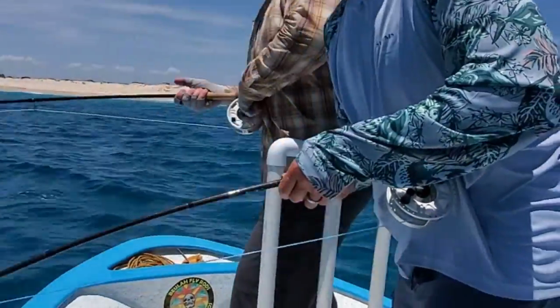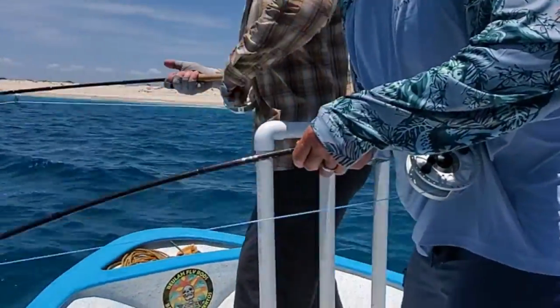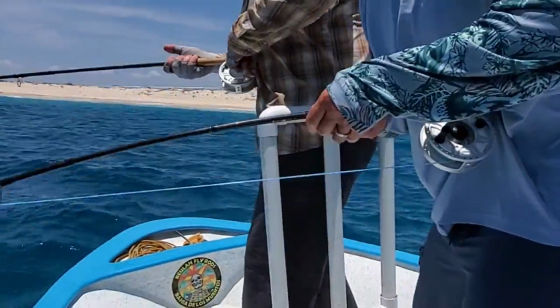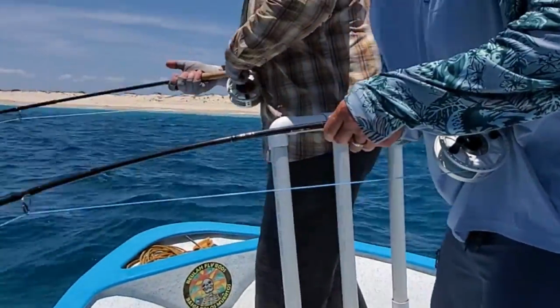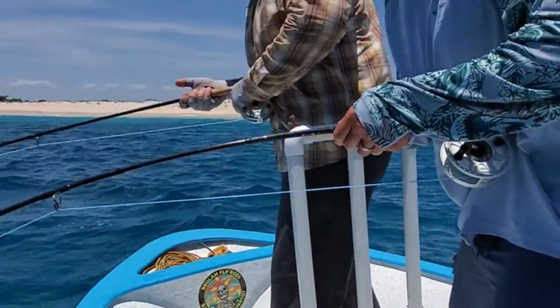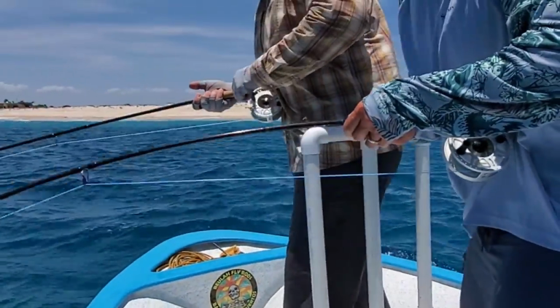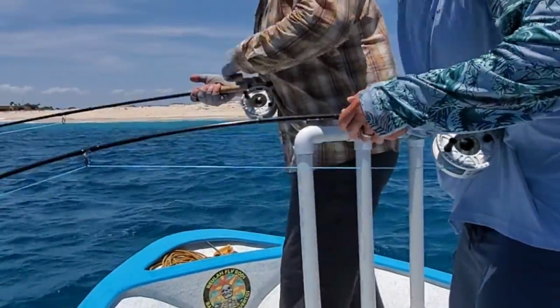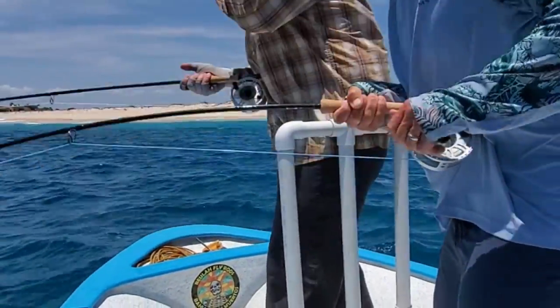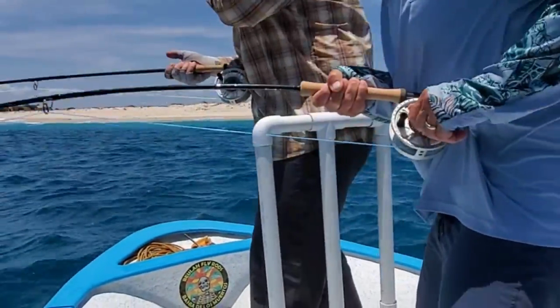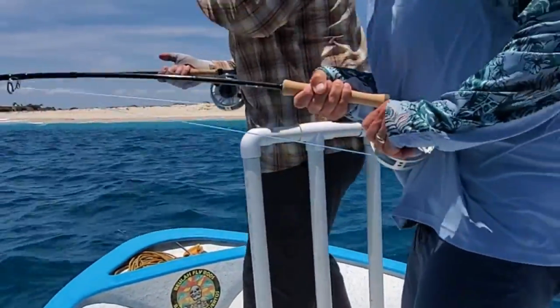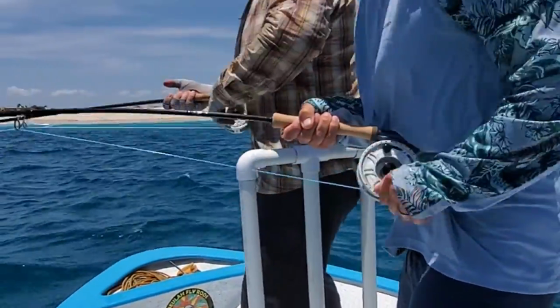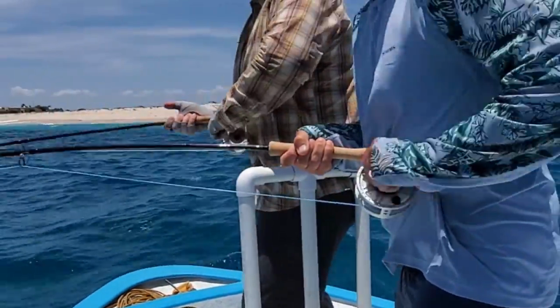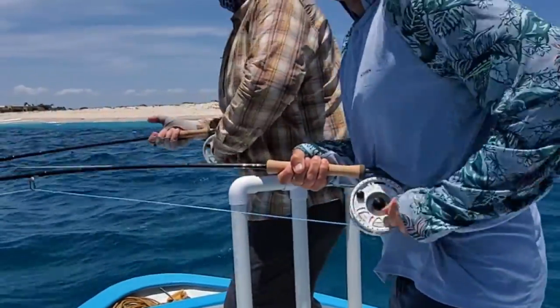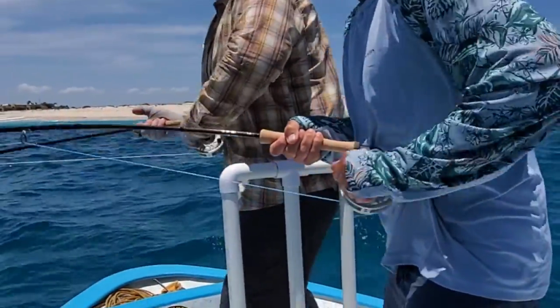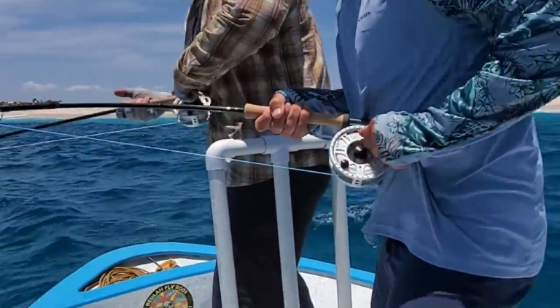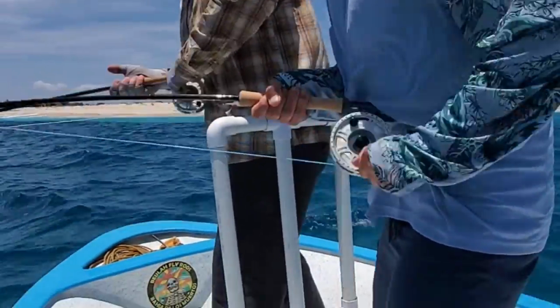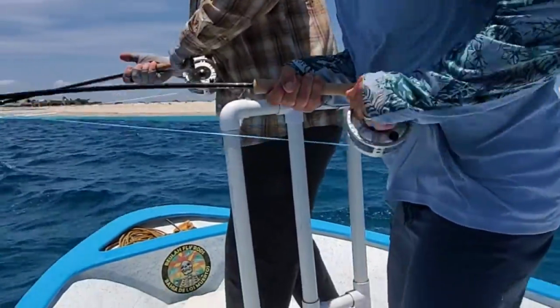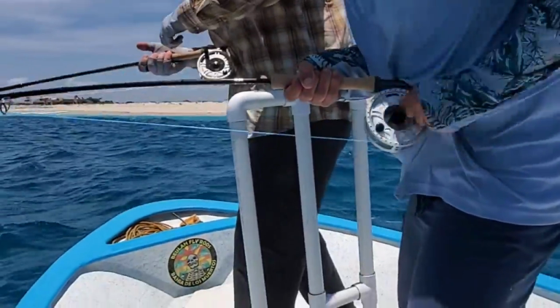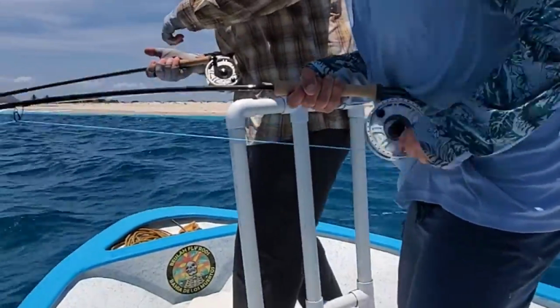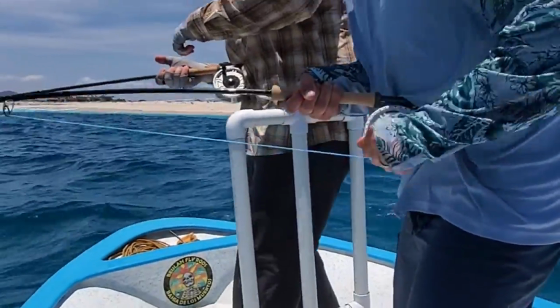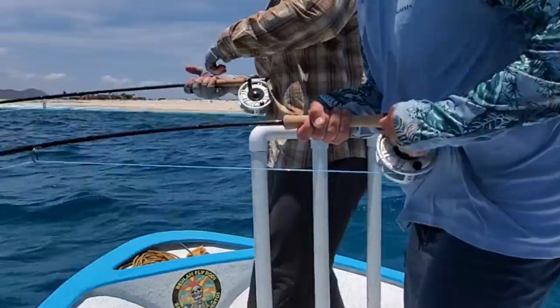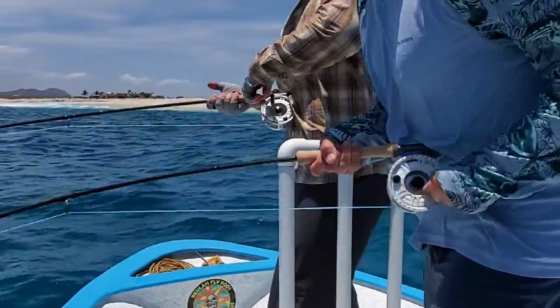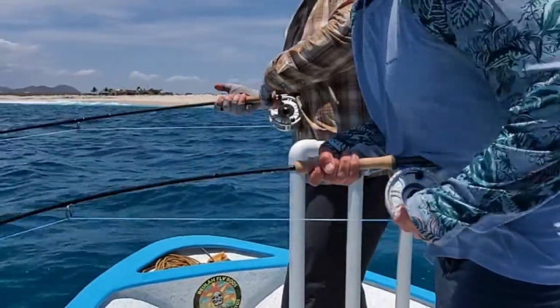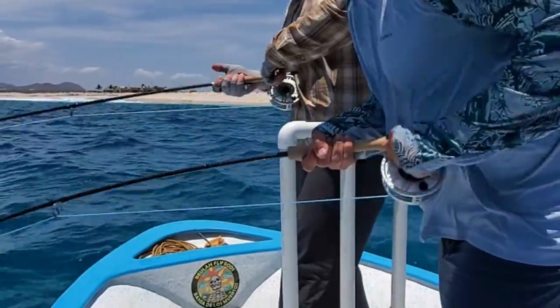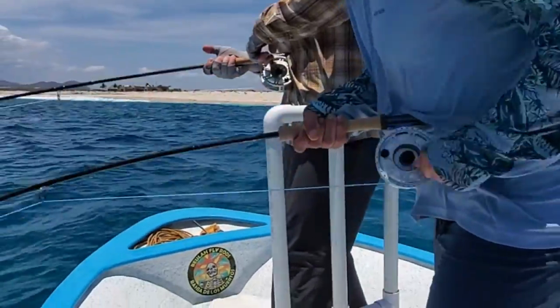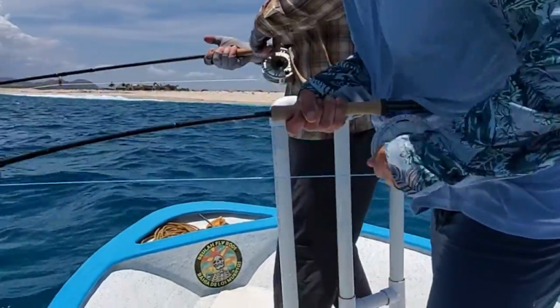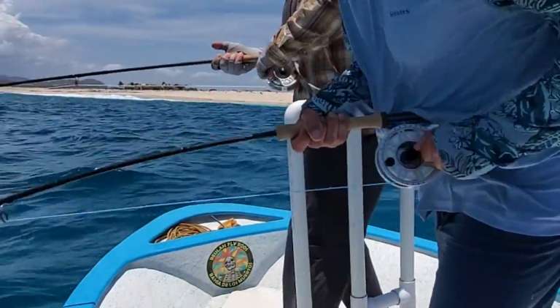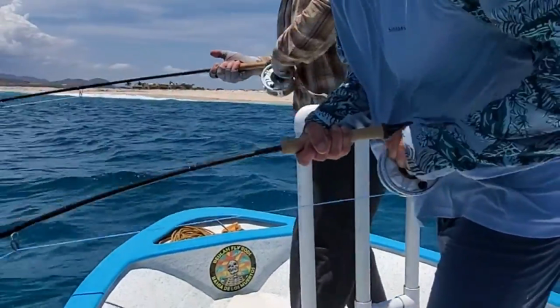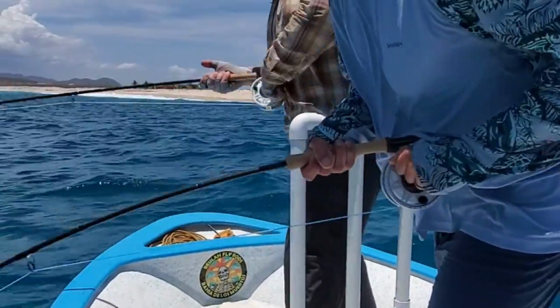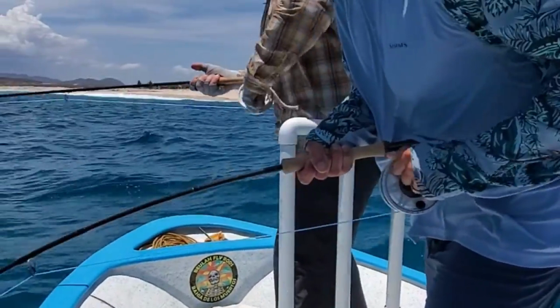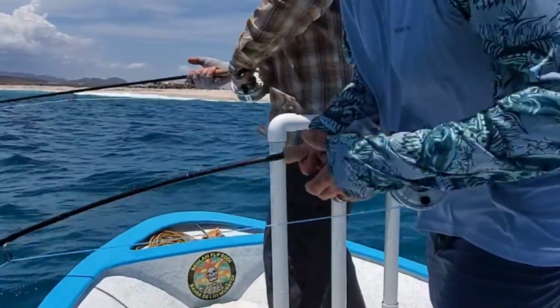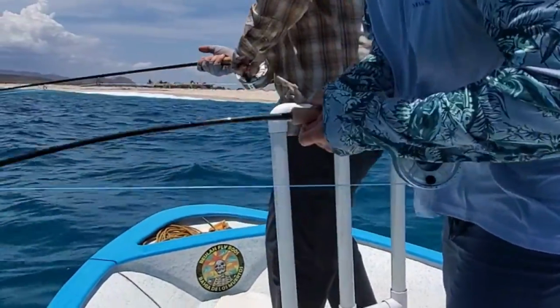What do you got on? Yeah, jack crevalle! I got it, dude. I've been fighting this thing with a few minutes.